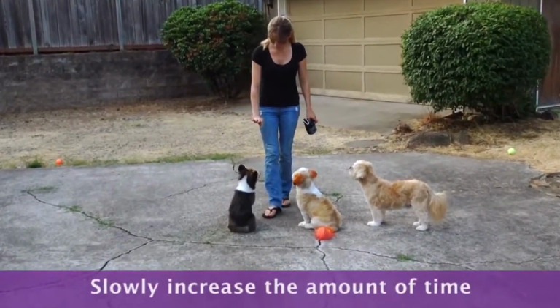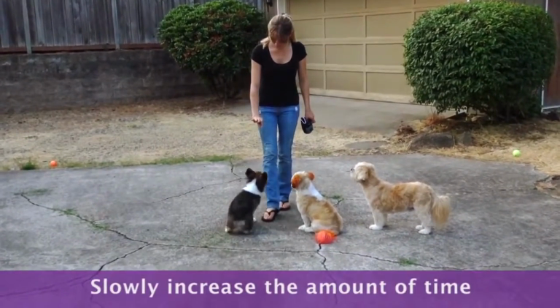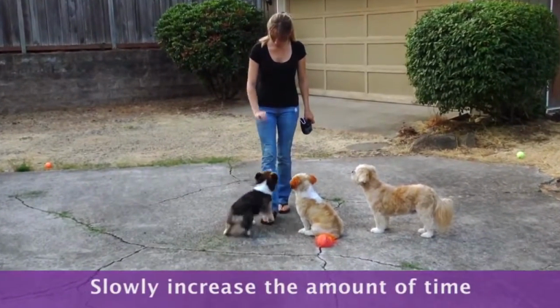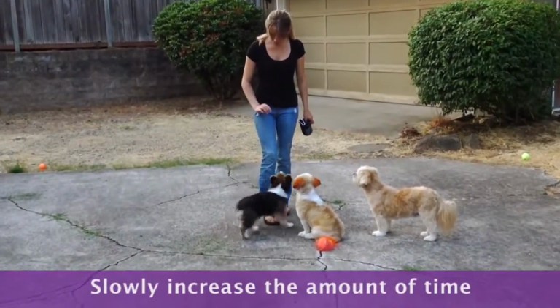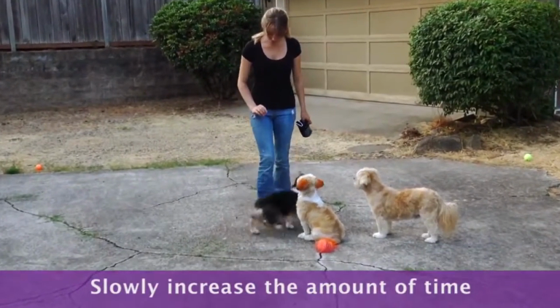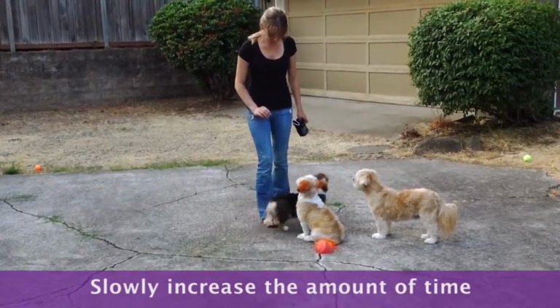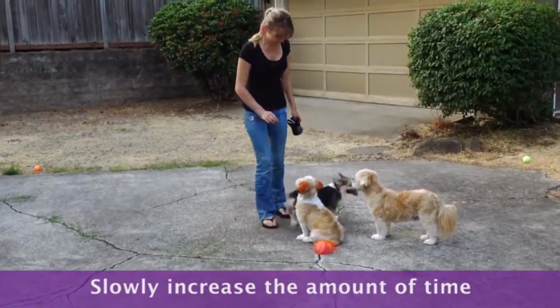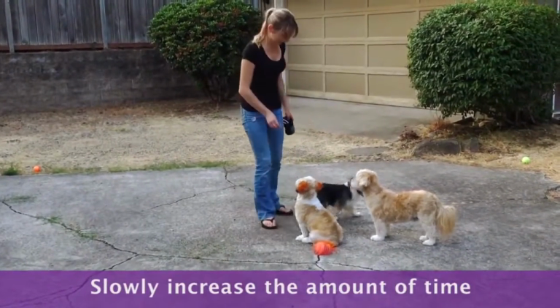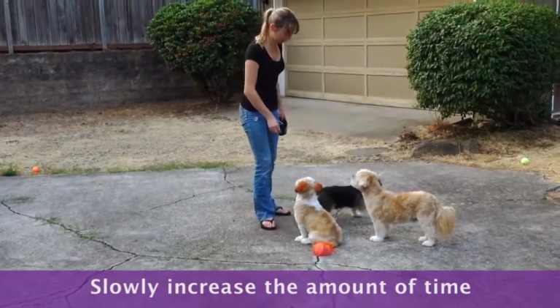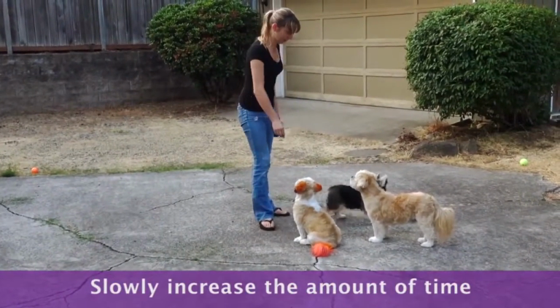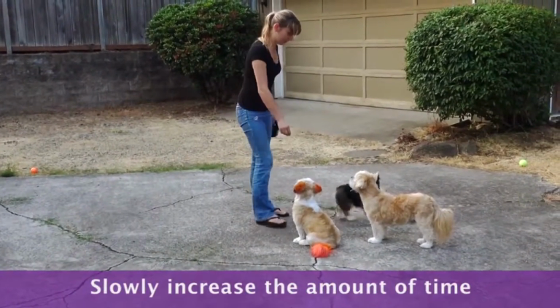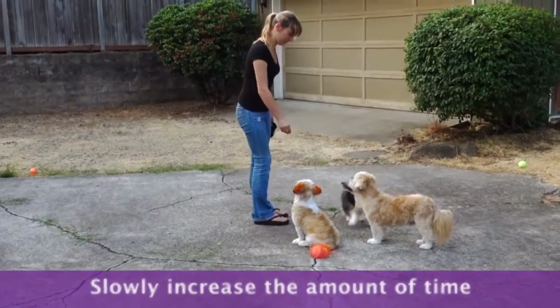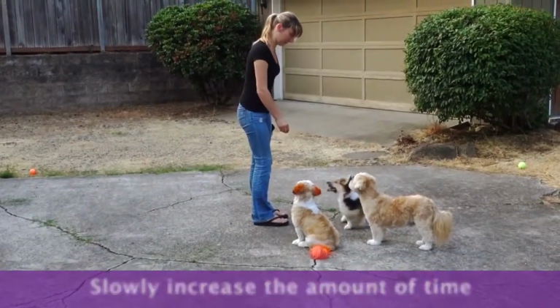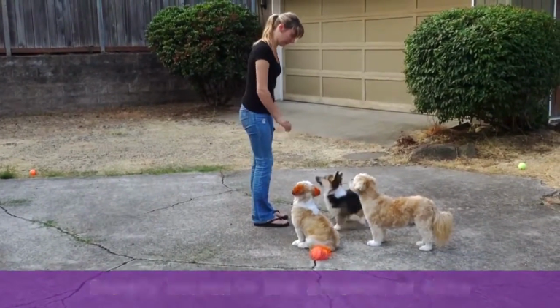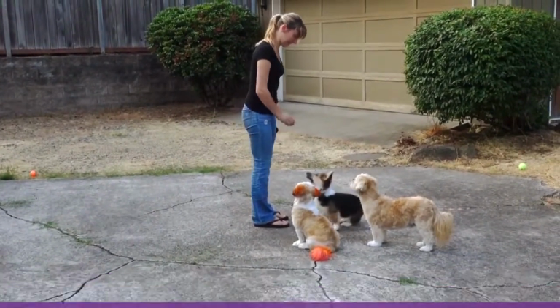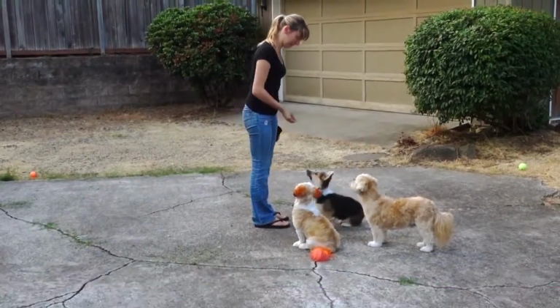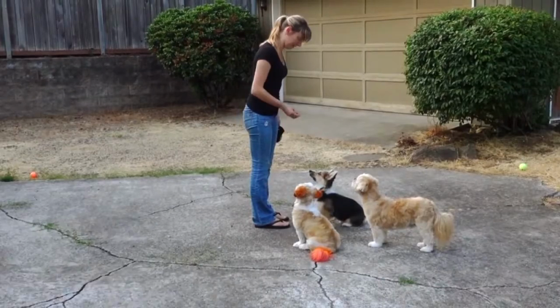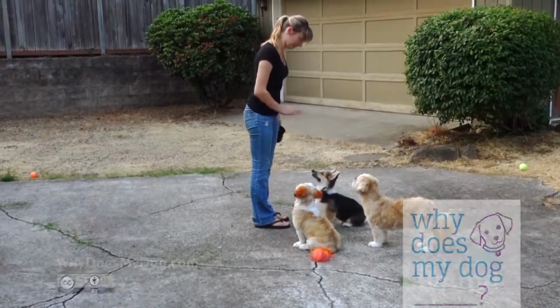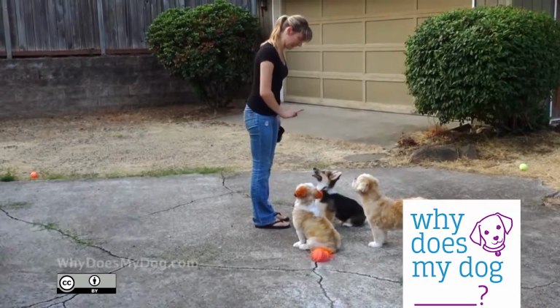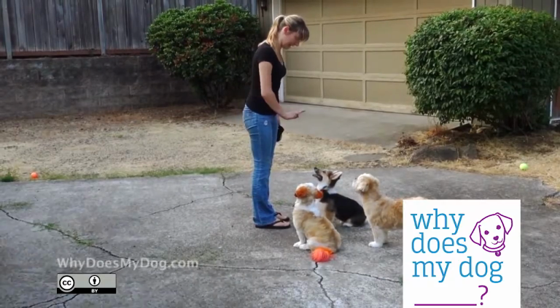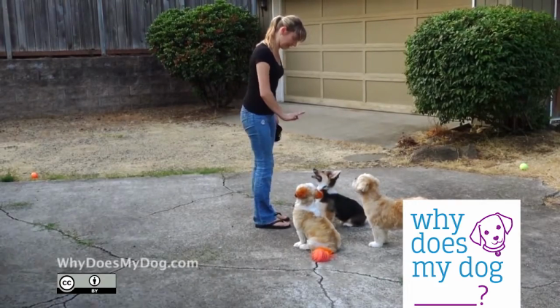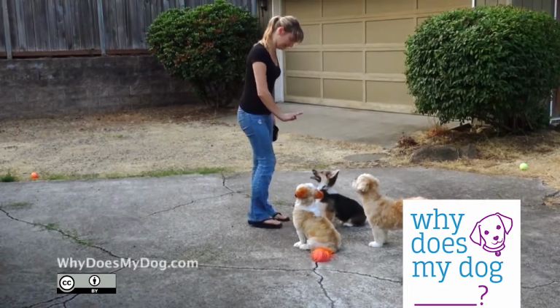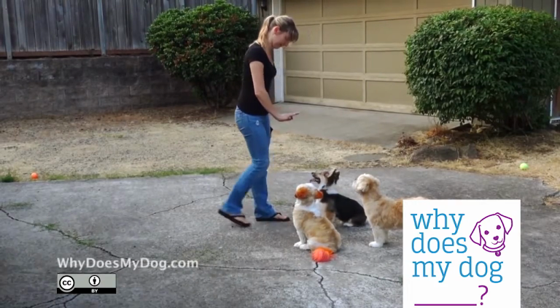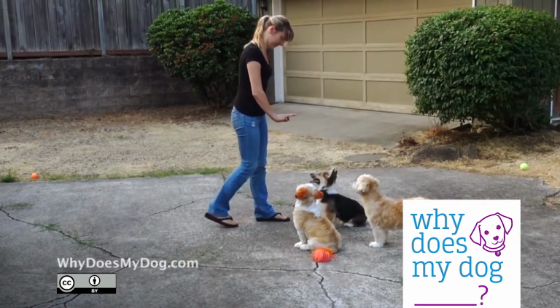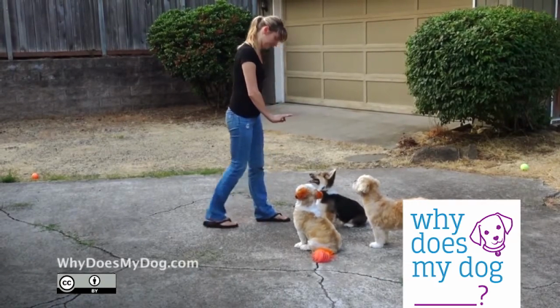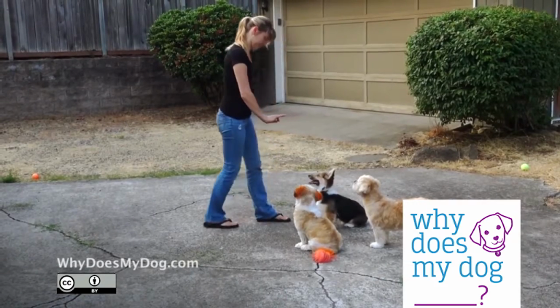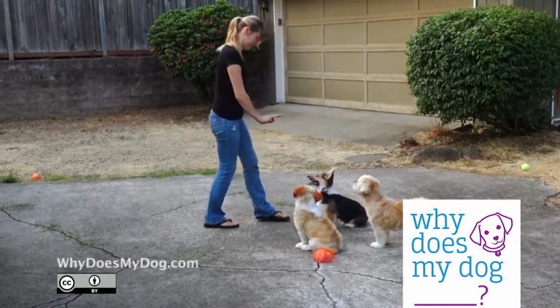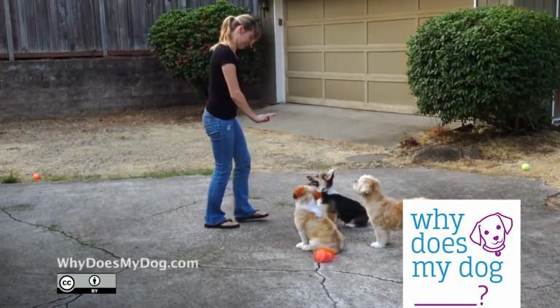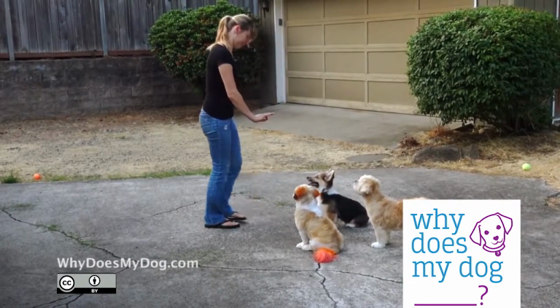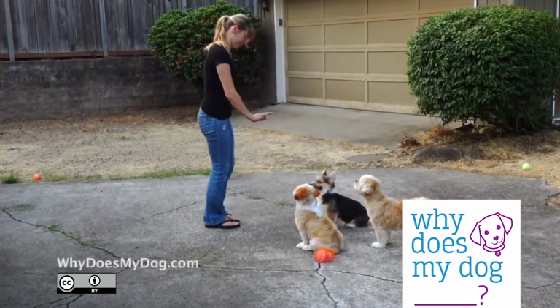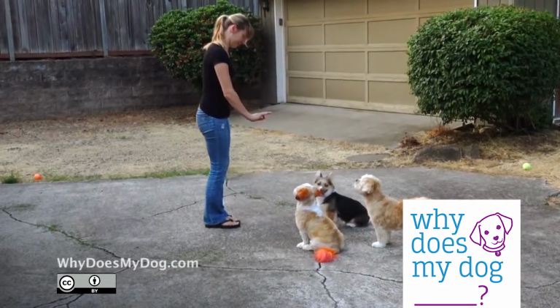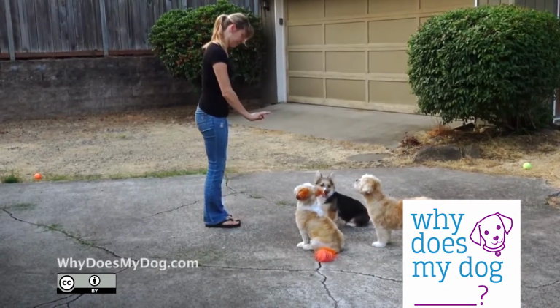Slowly increase the amount of time you want your dog to stay. How slowly depends on your dog.